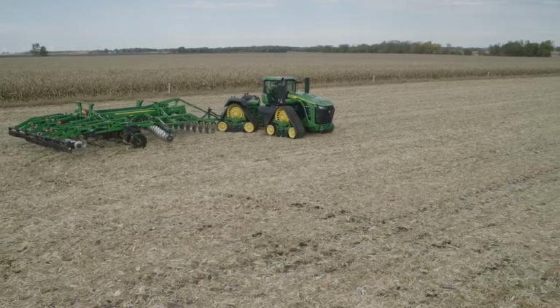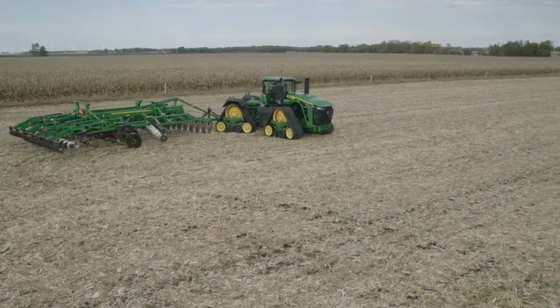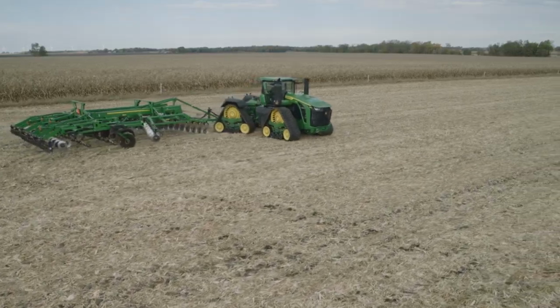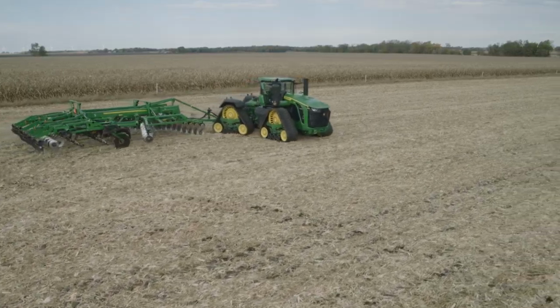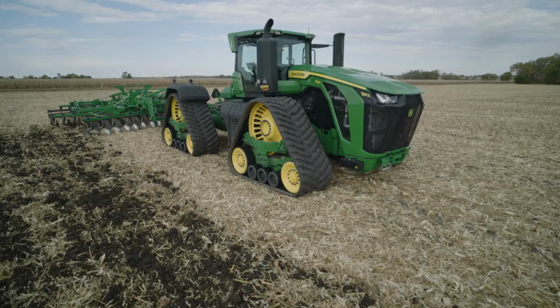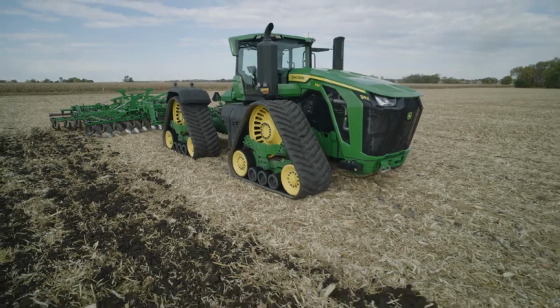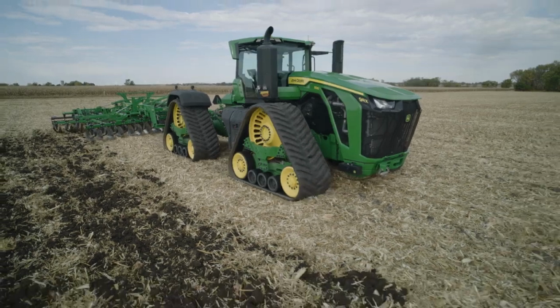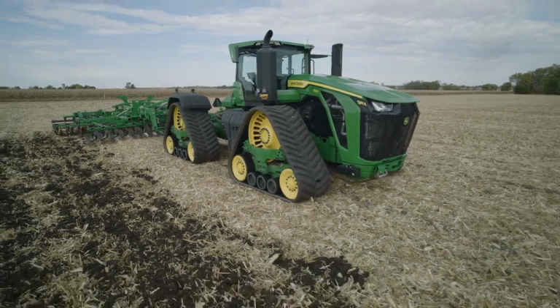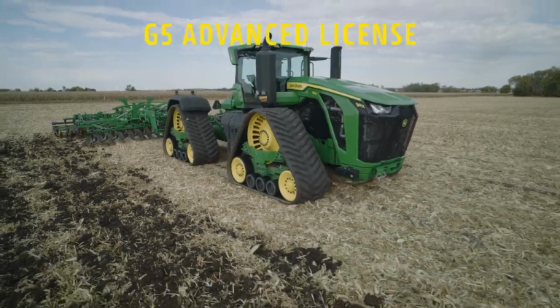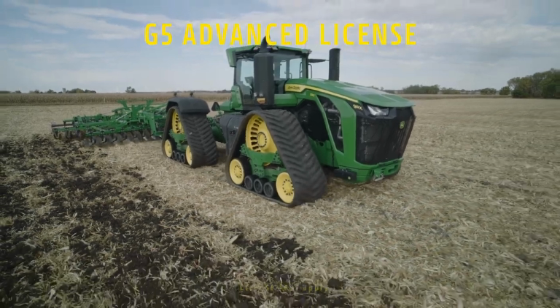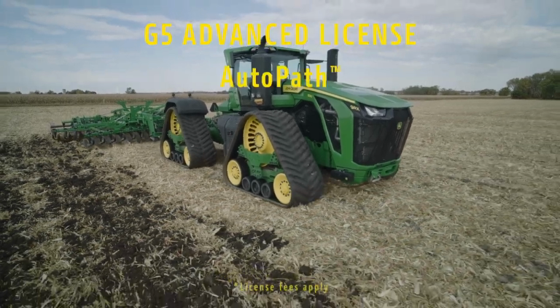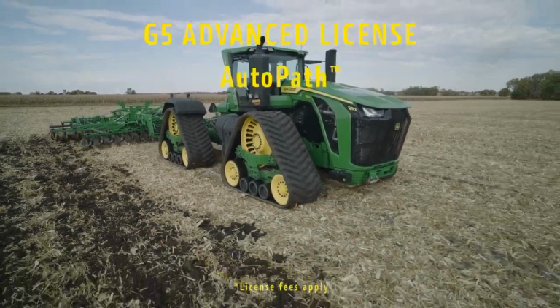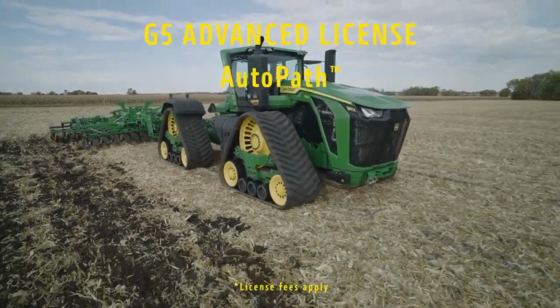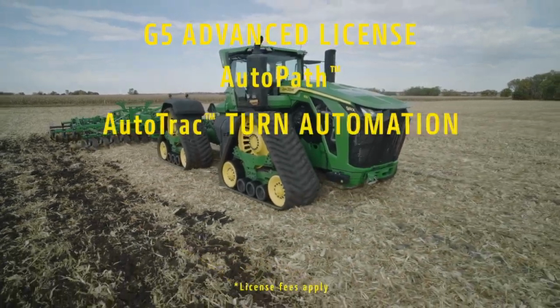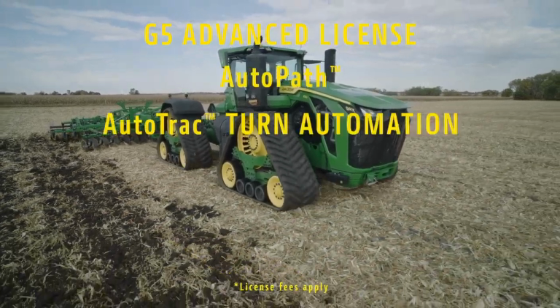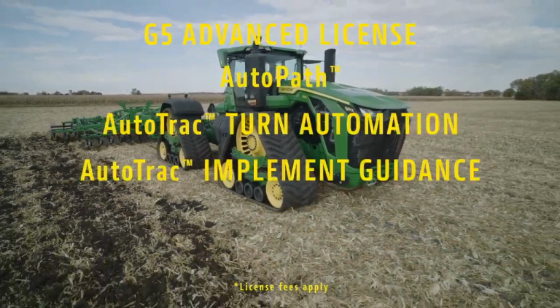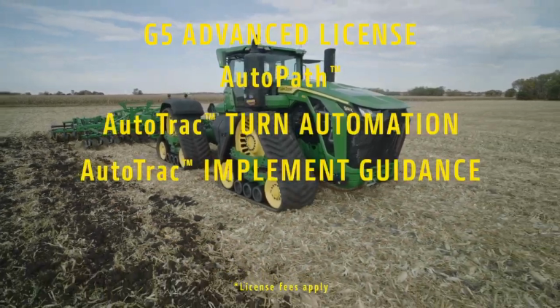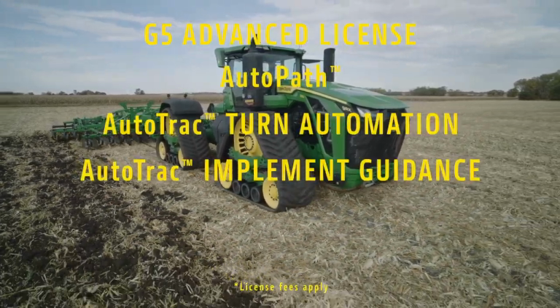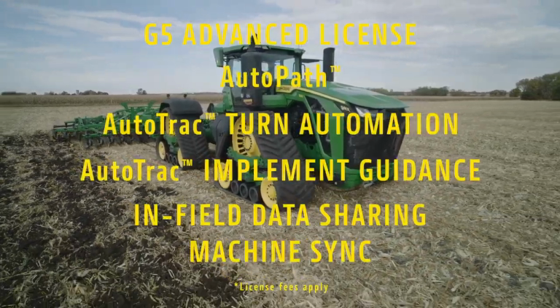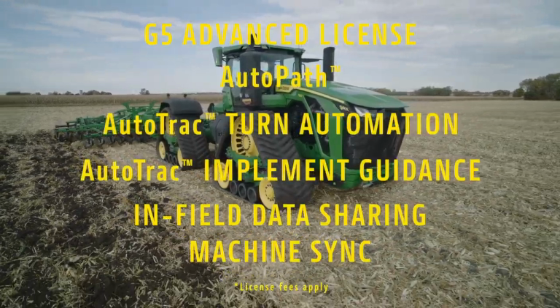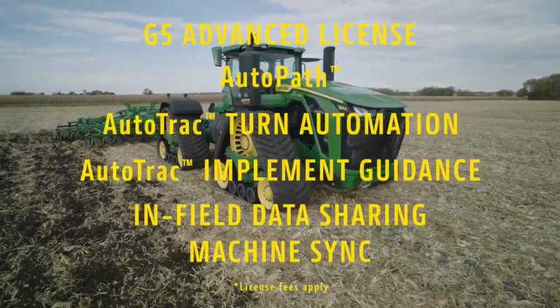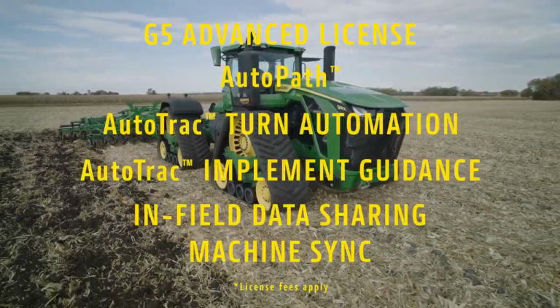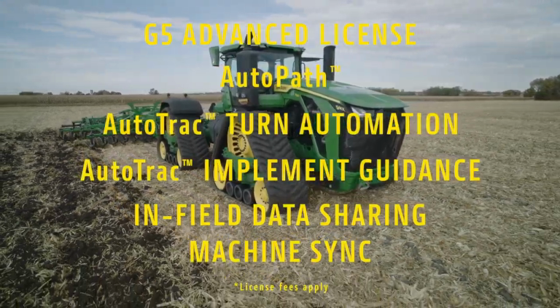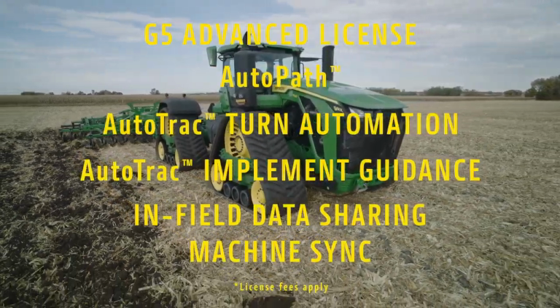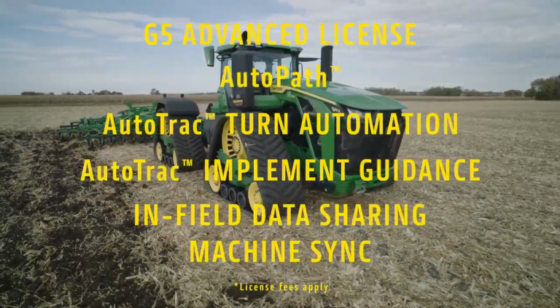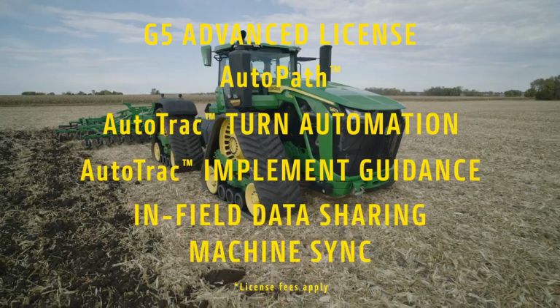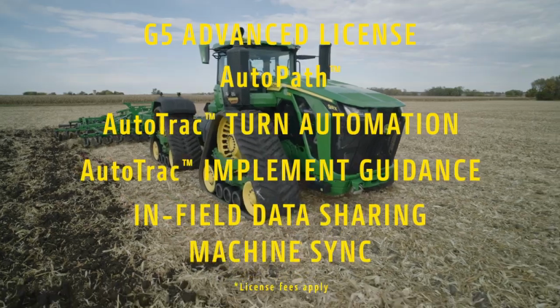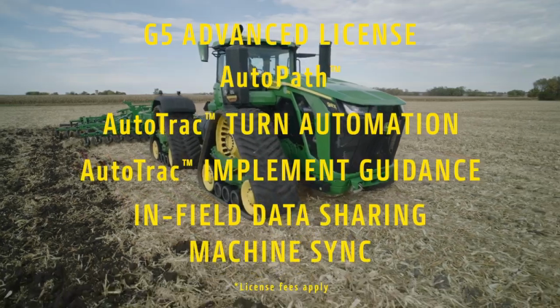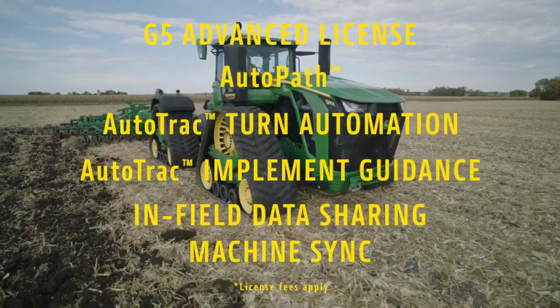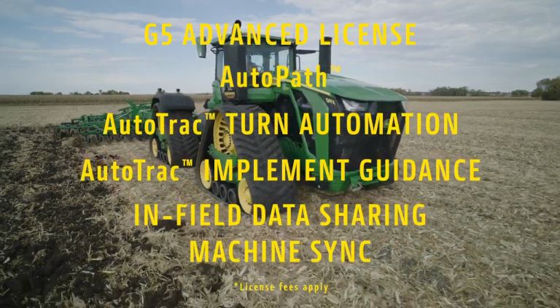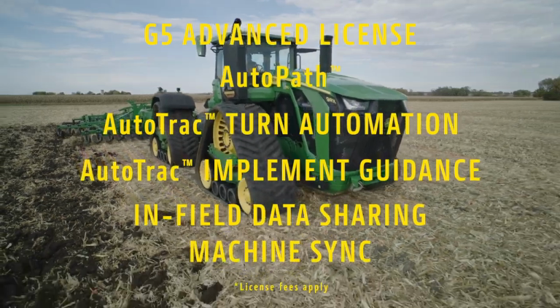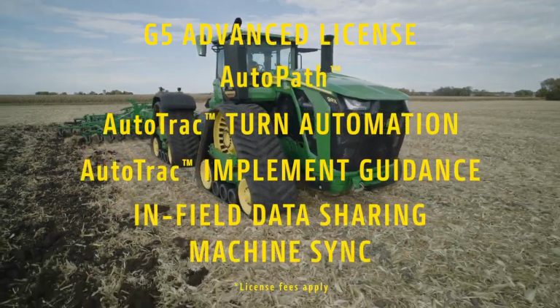Execute headland turns easily and ensure your implement tracks where you want it with AutoTrack turn automation and implement guidance.